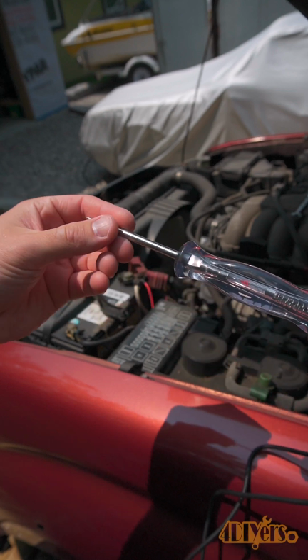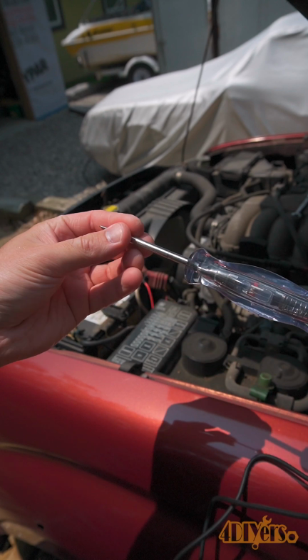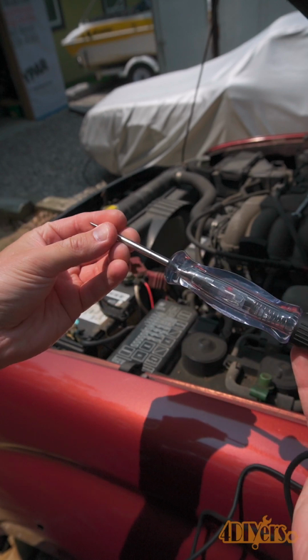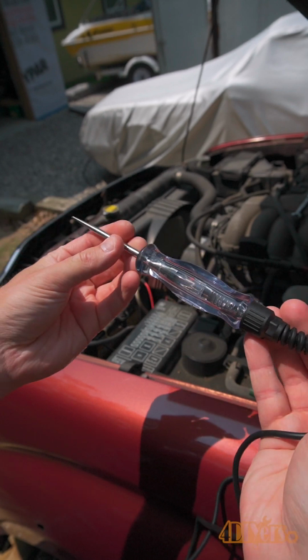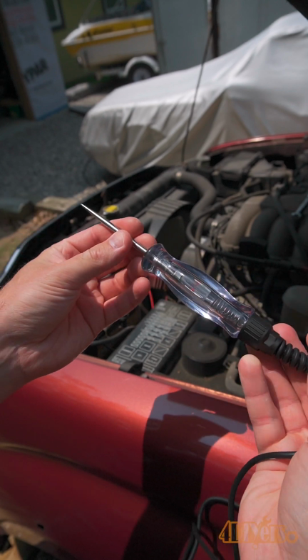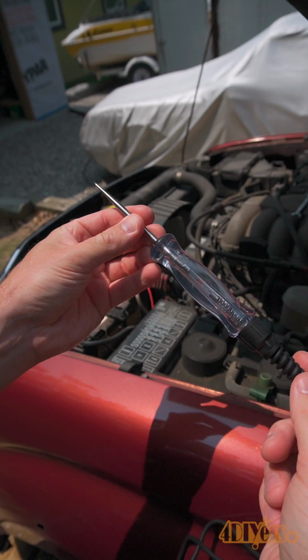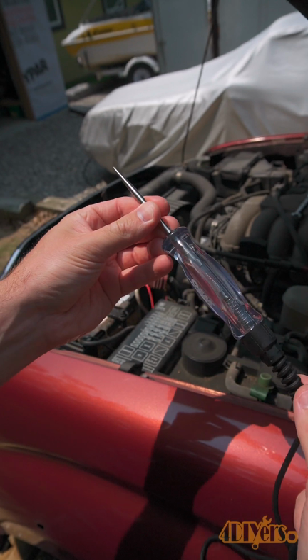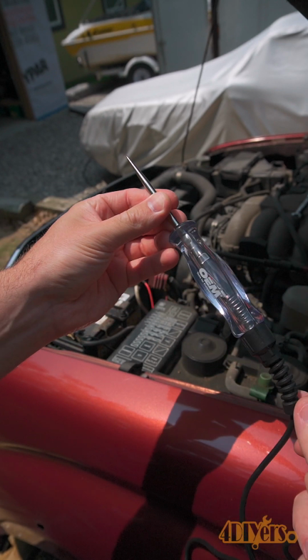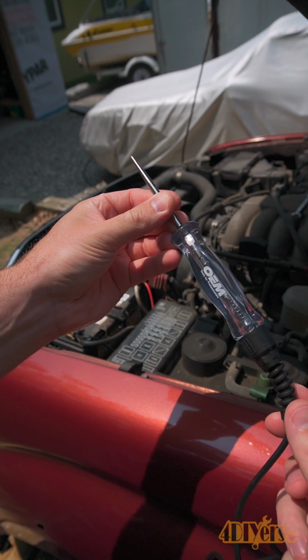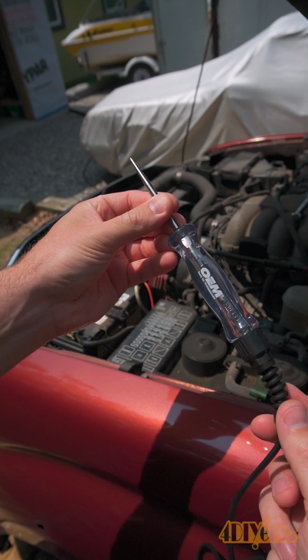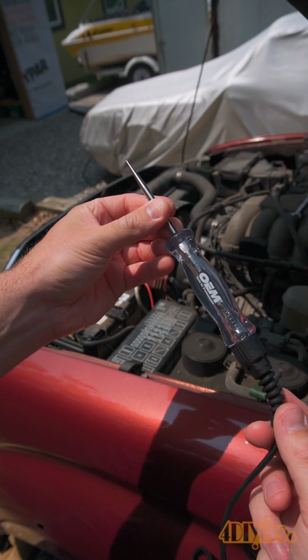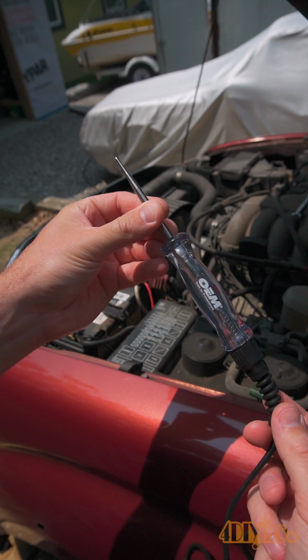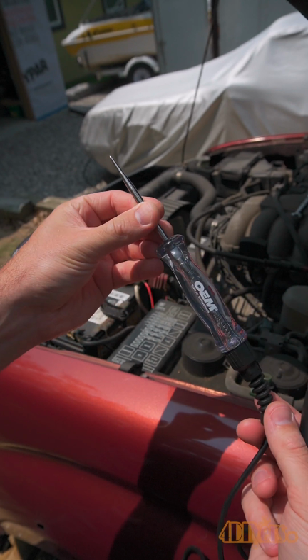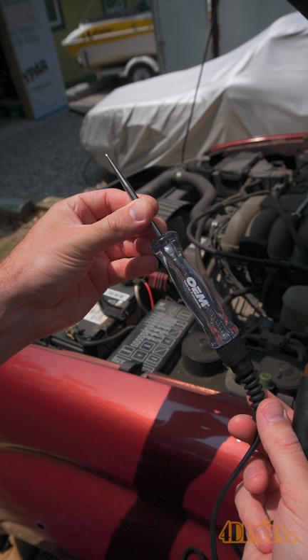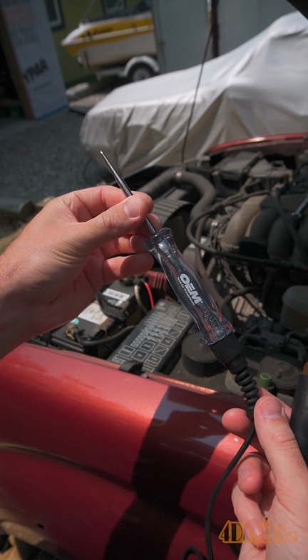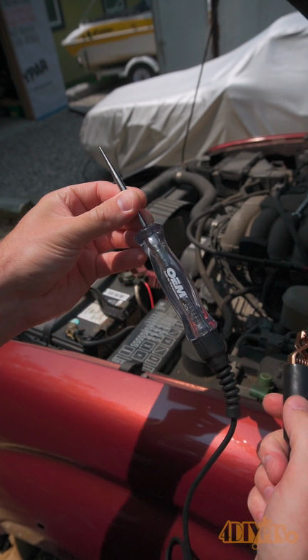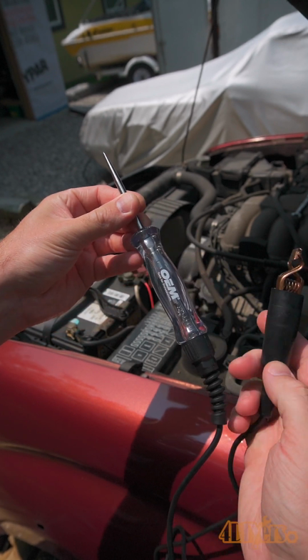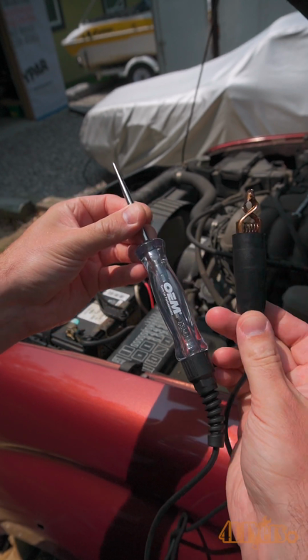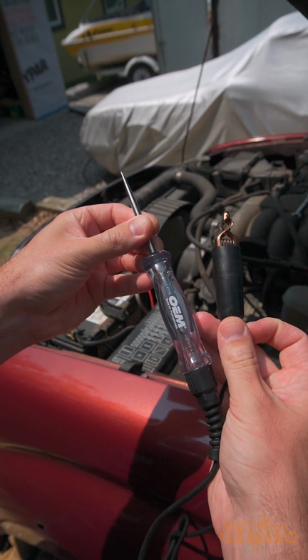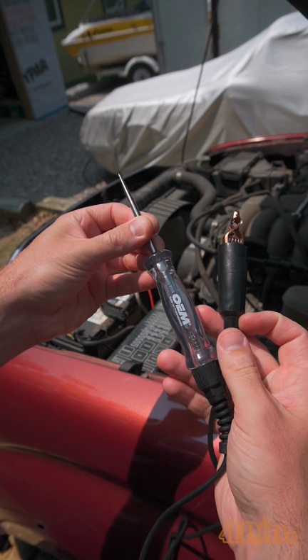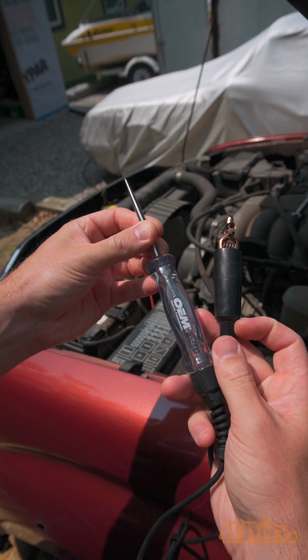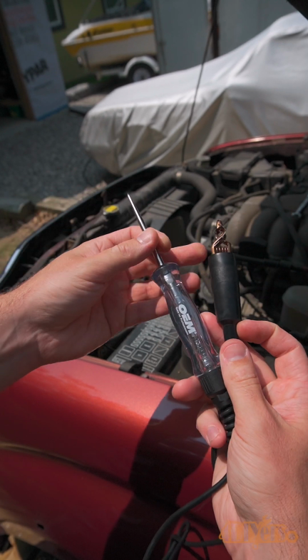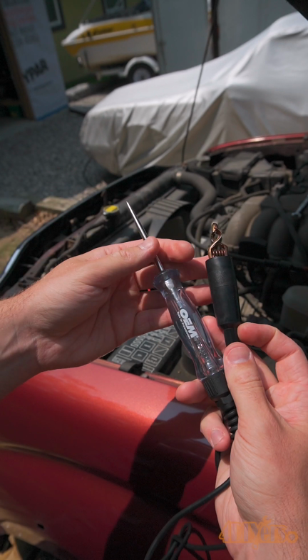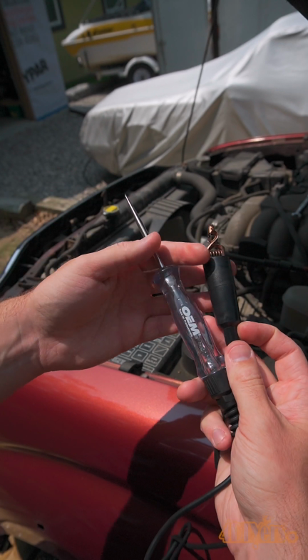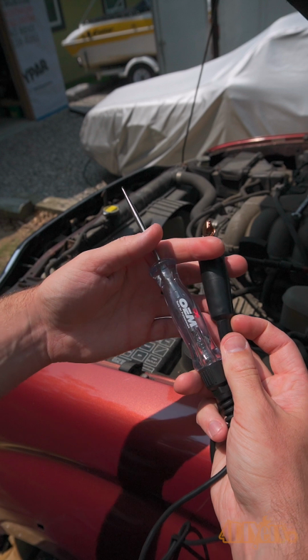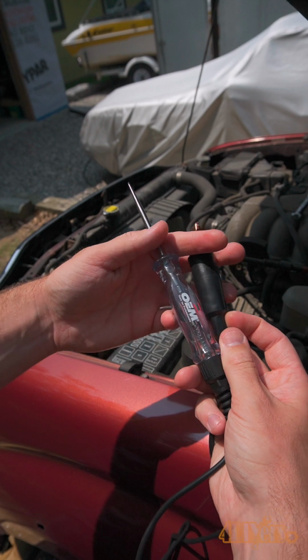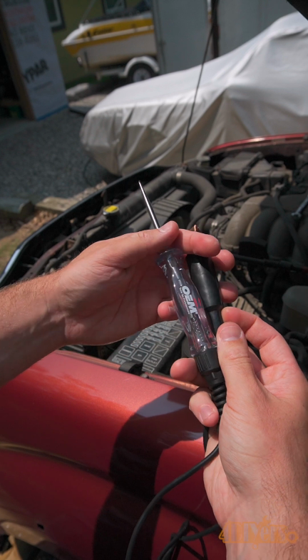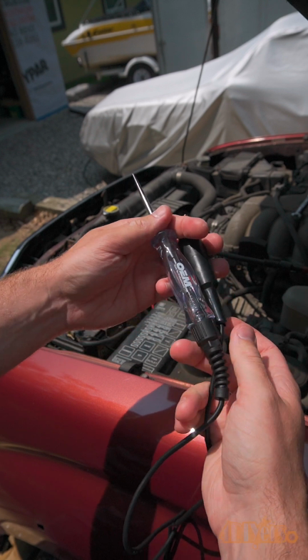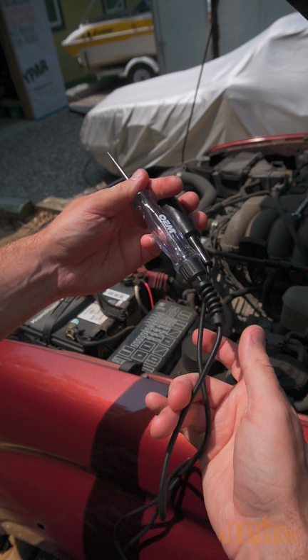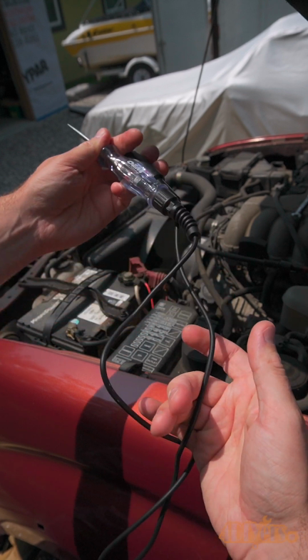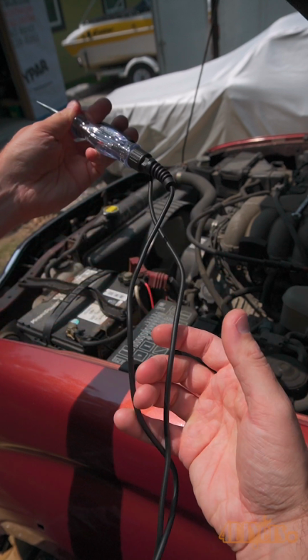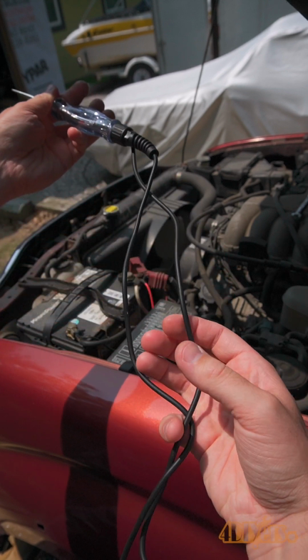Hello viewers, 4DIYers here with another video for everyone. In this video I'll be giving you a quick overview on how to use a test light.